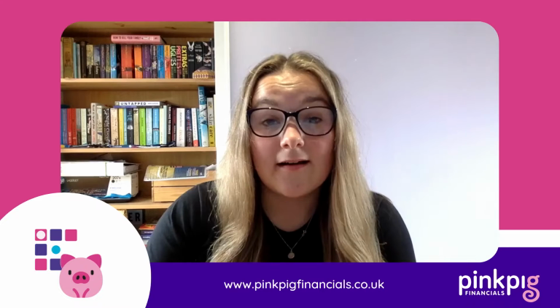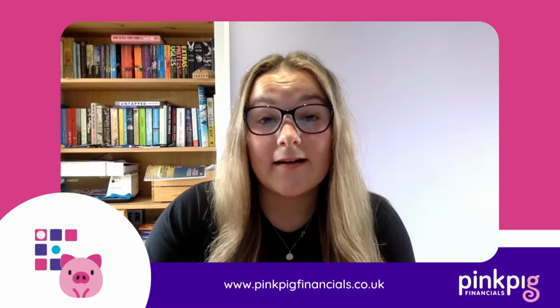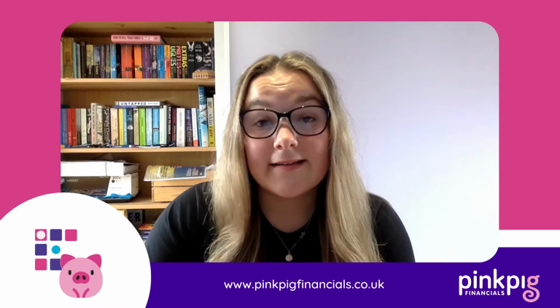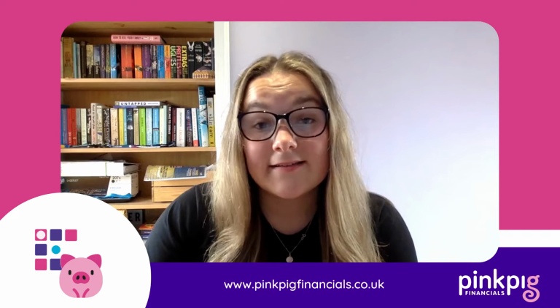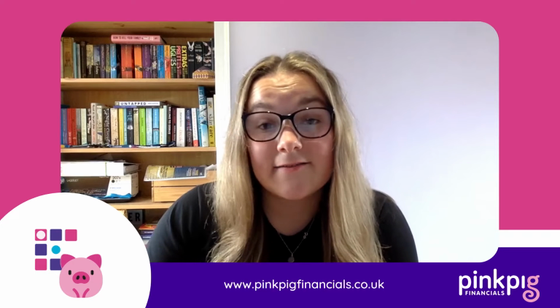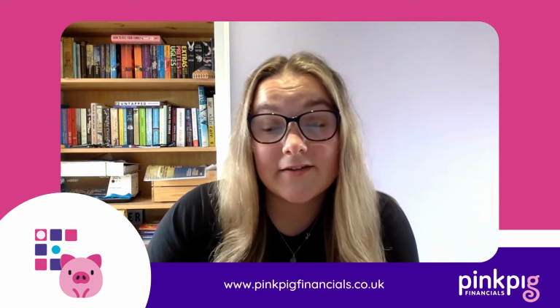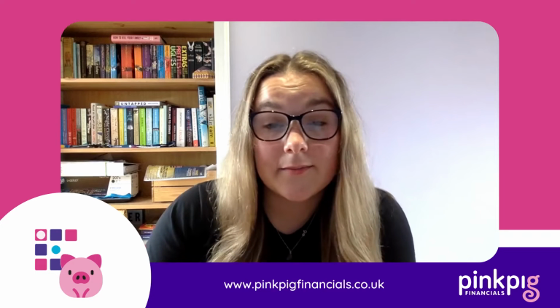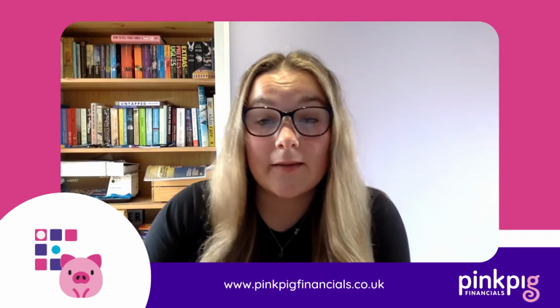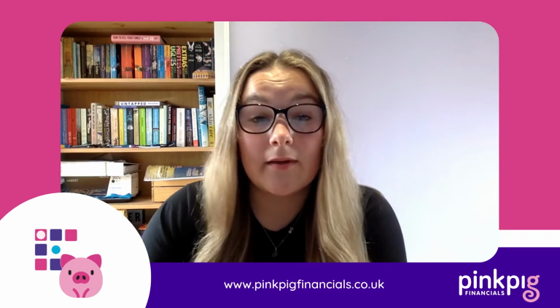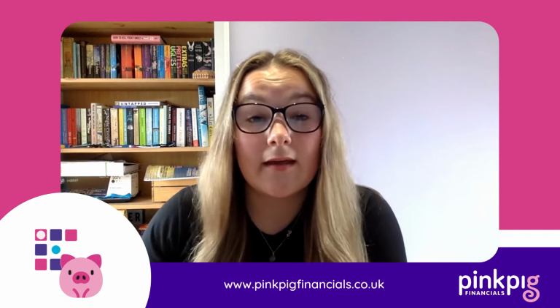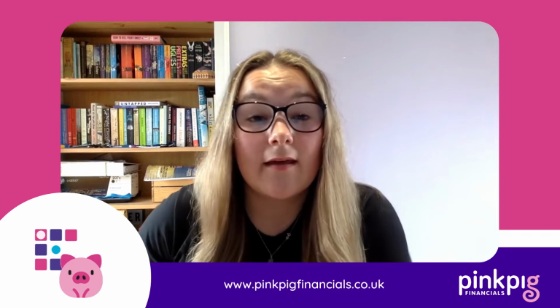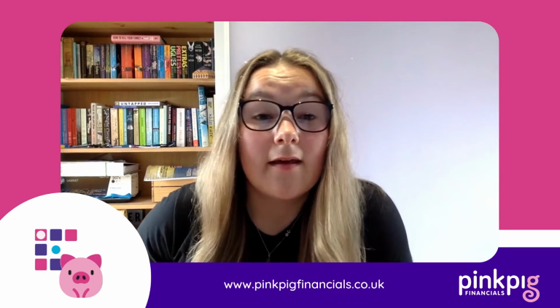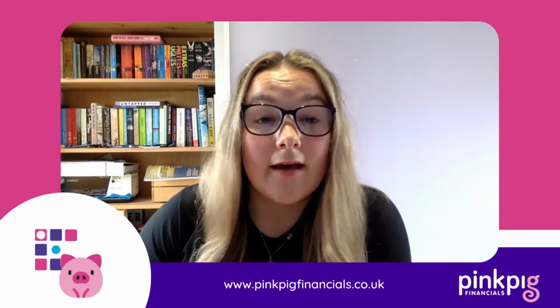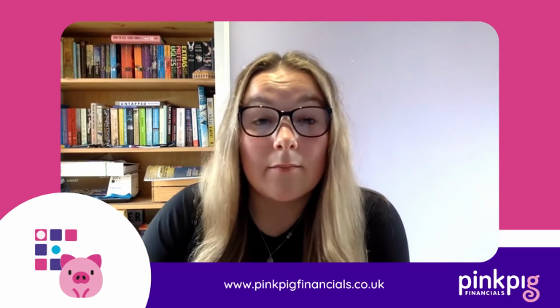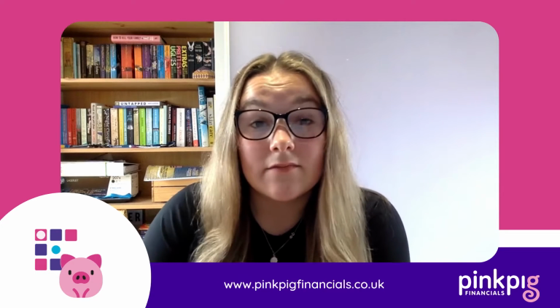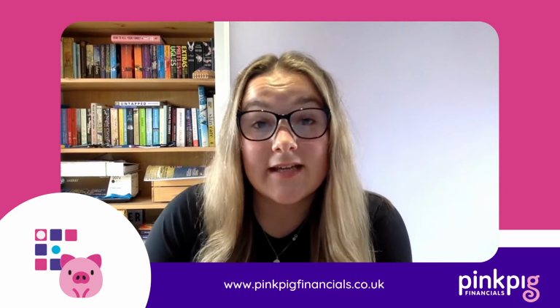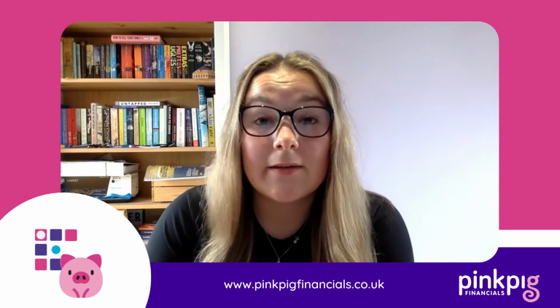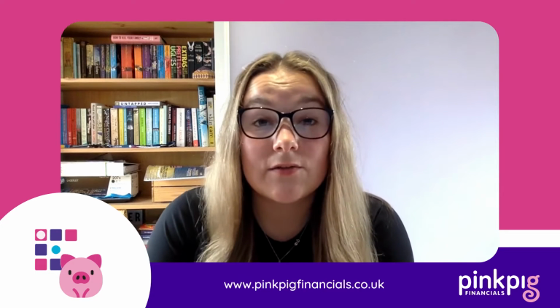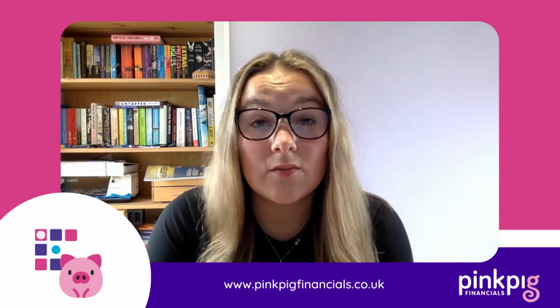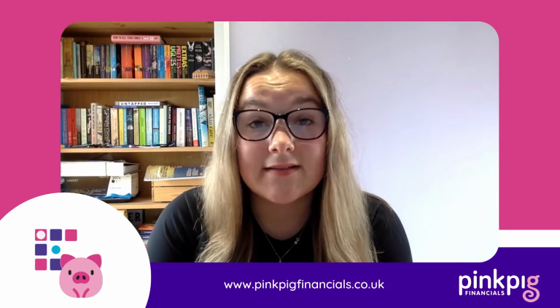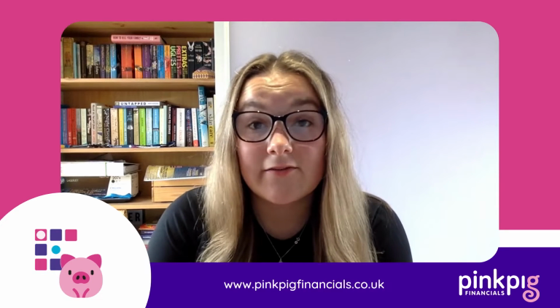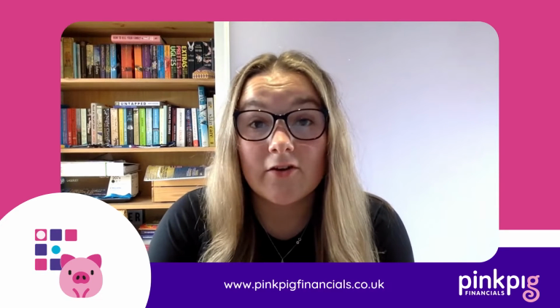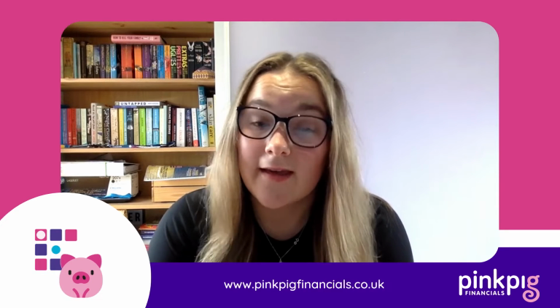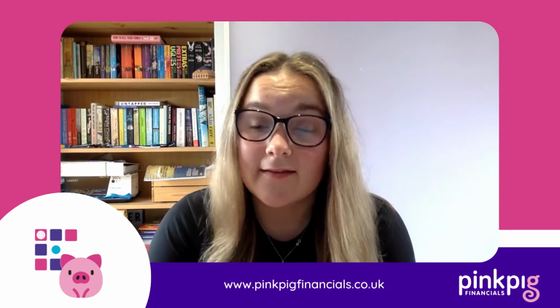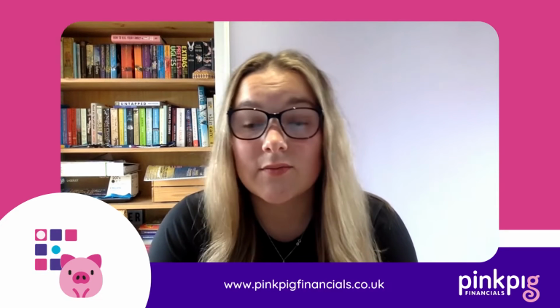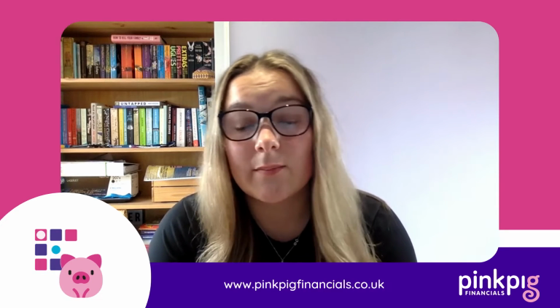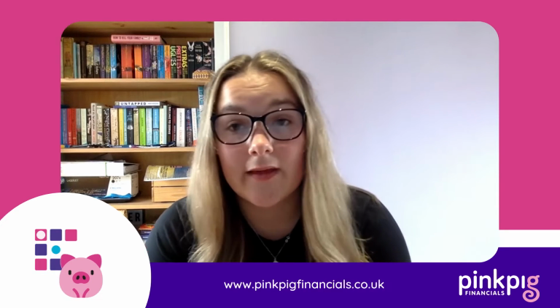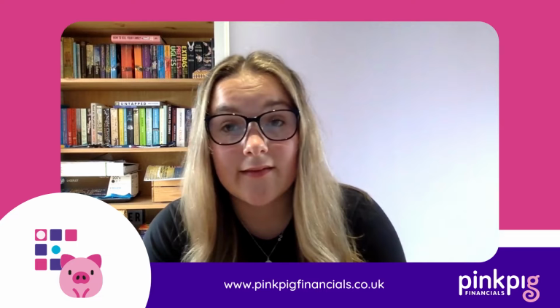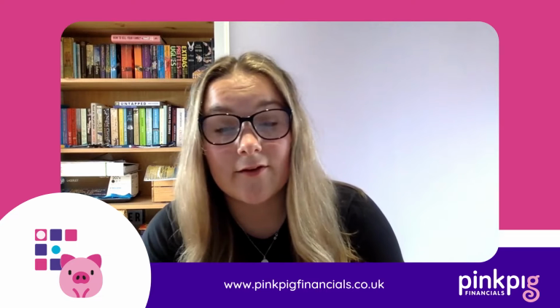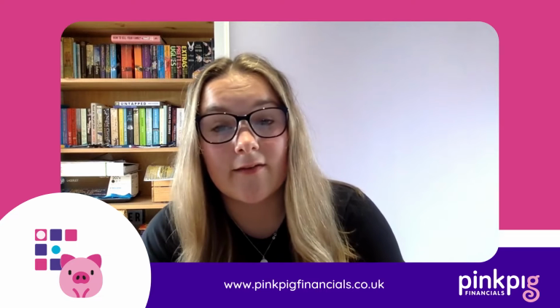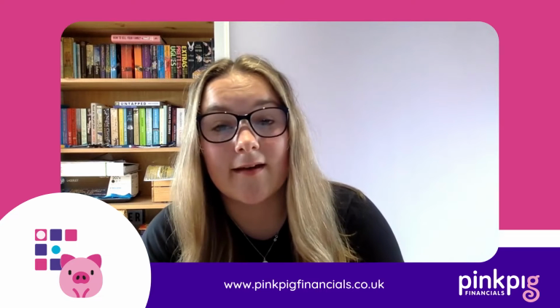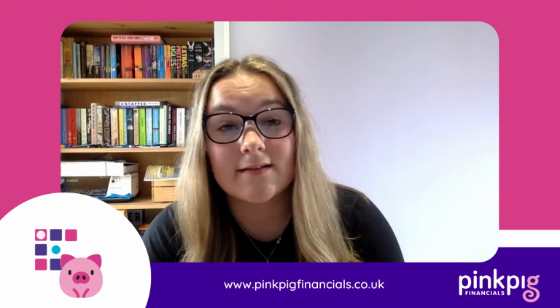Hi, this is Grace from Pink Pig. Today I'm here to talk about Xero again, because we're big Xero fans.